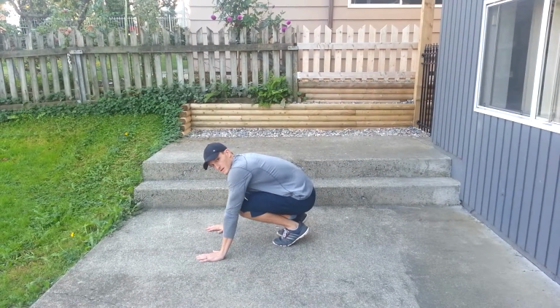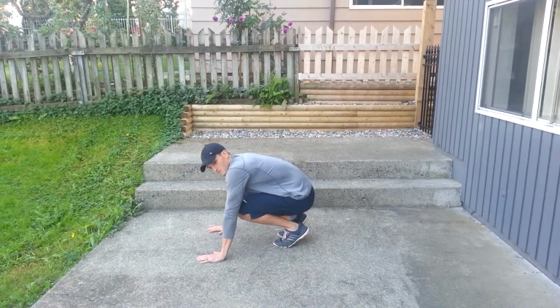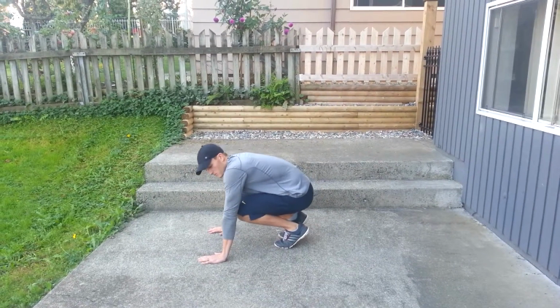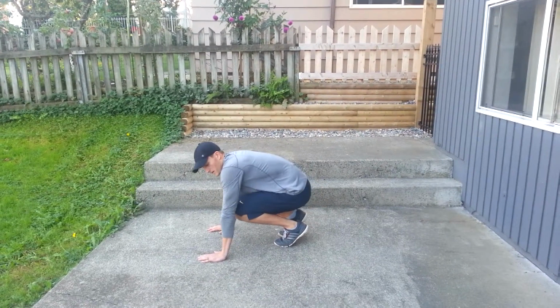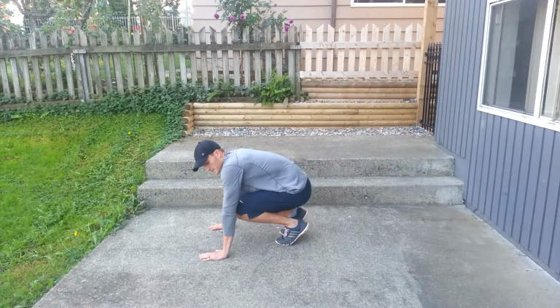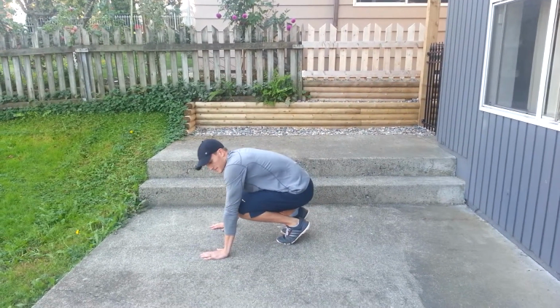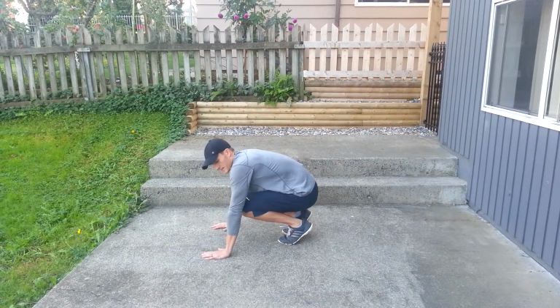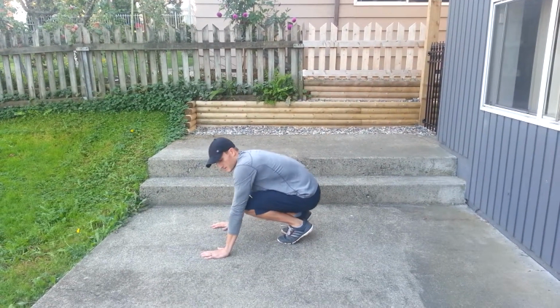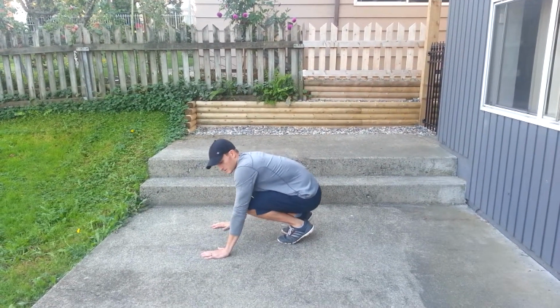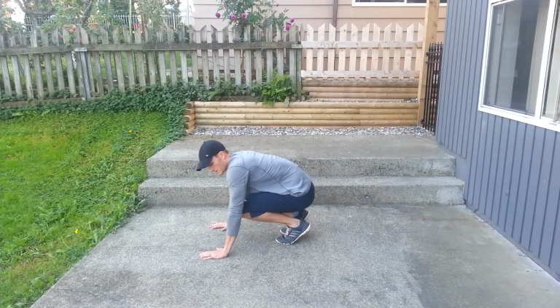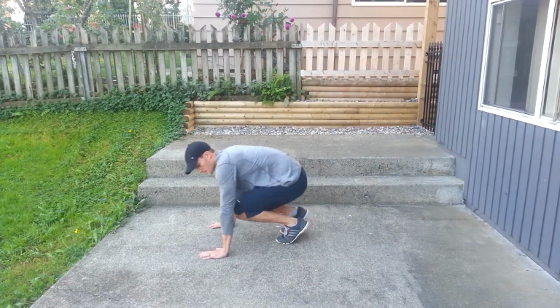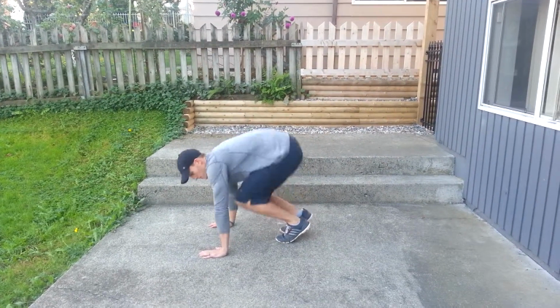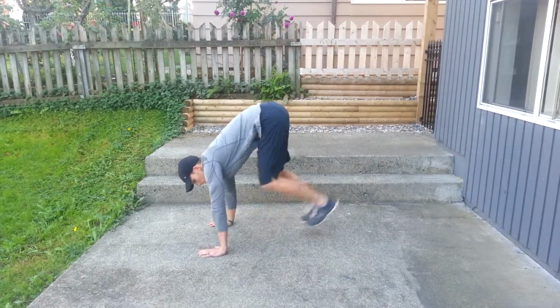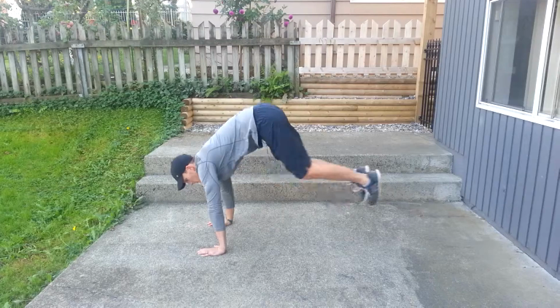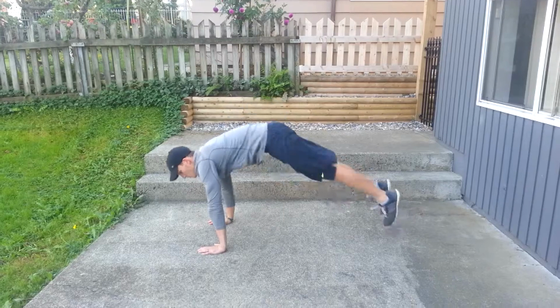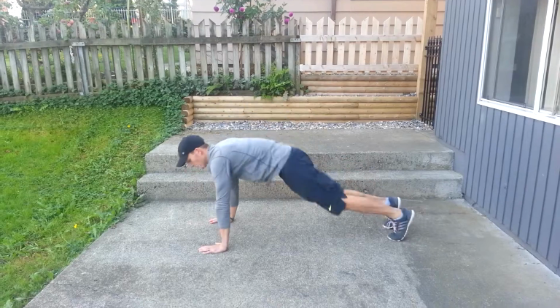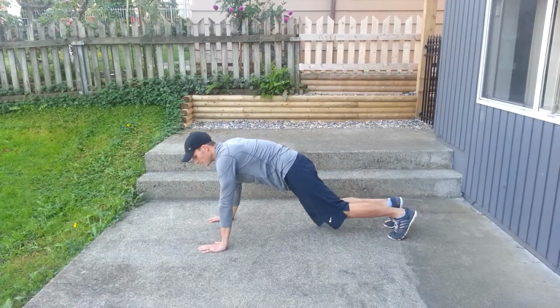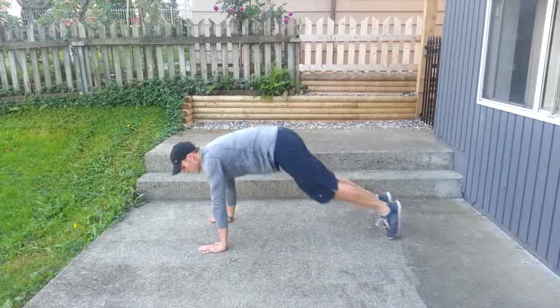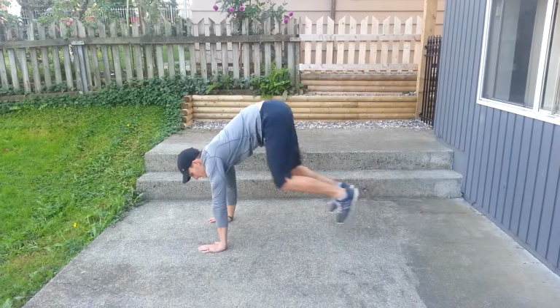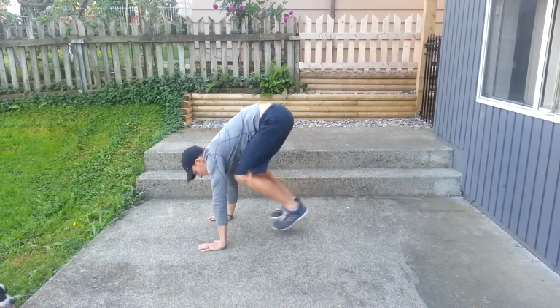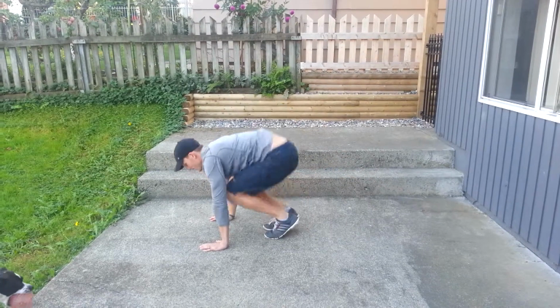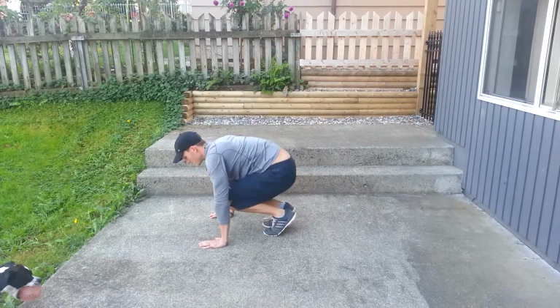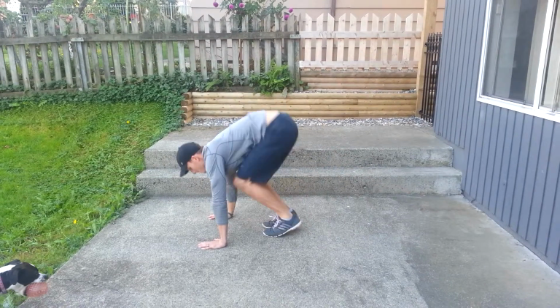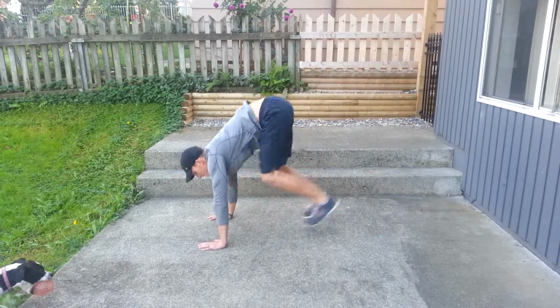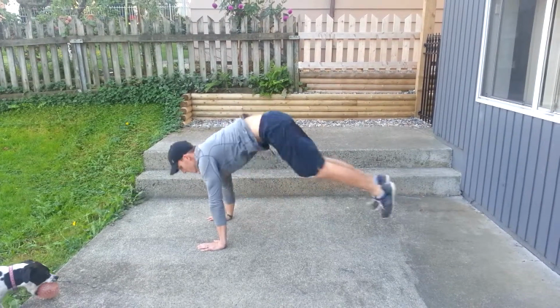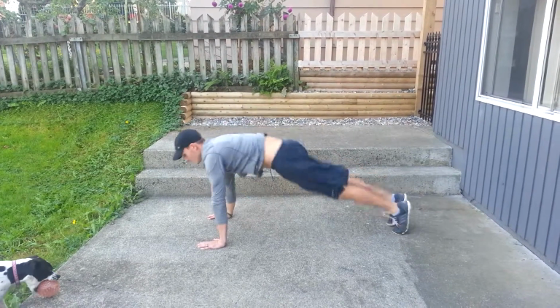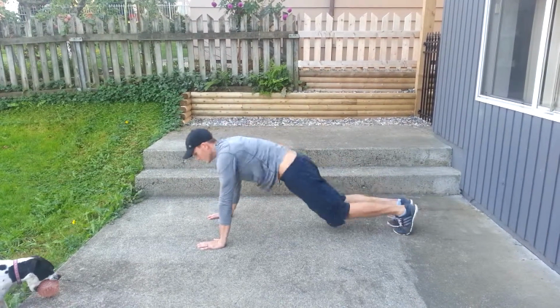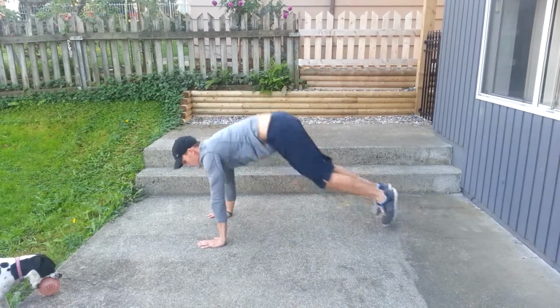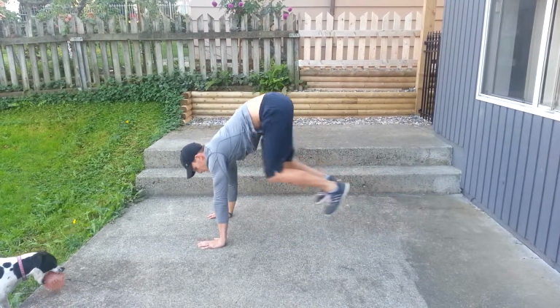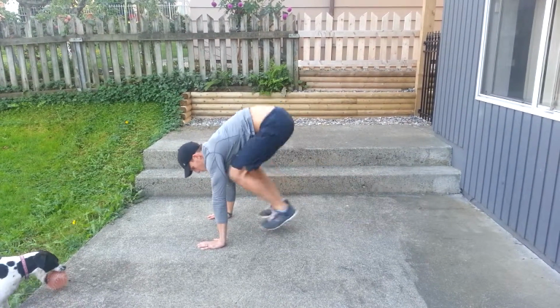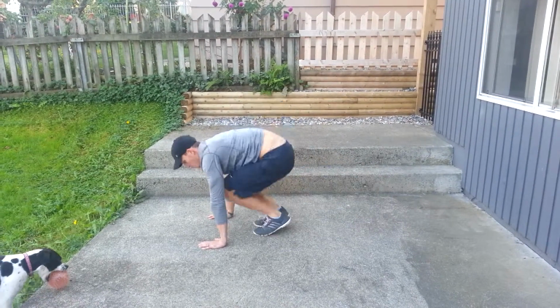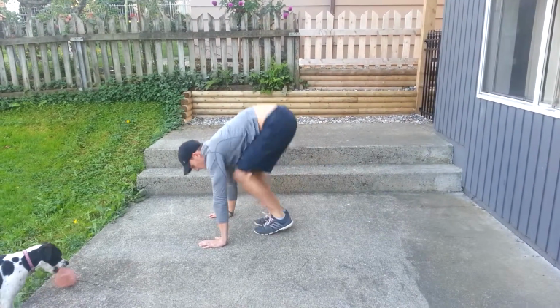Moving on into in-and-outs. You're going to go to a plank and then back in. Nice, quick pace.